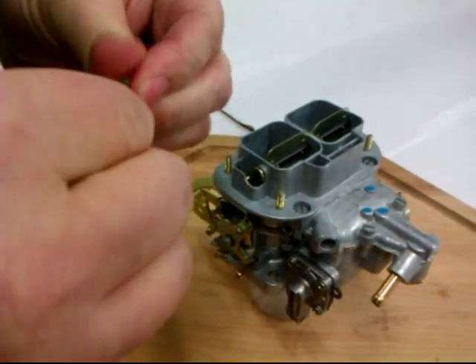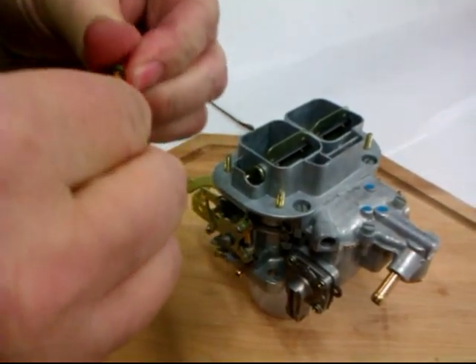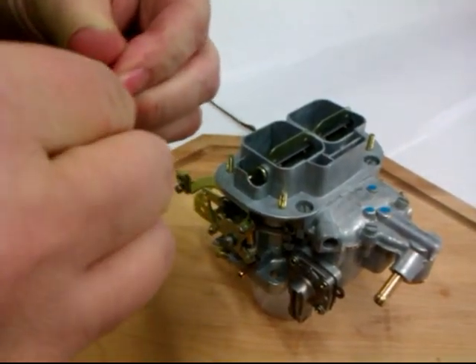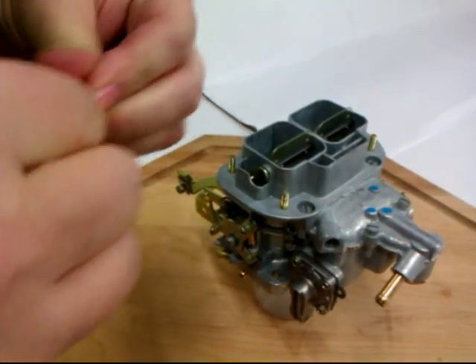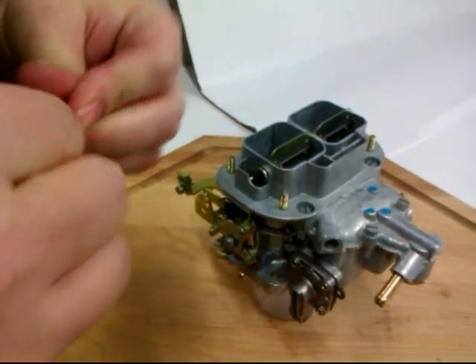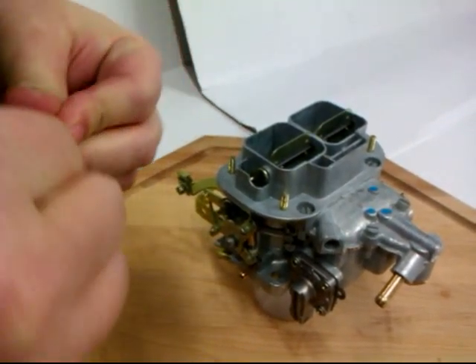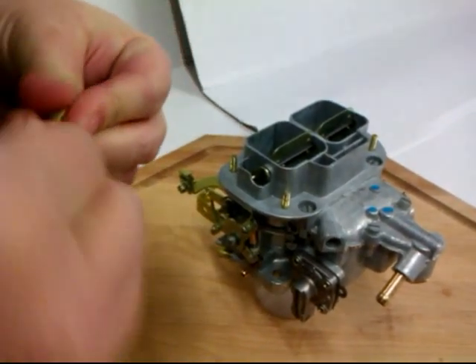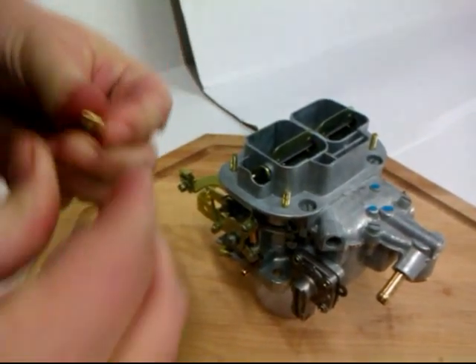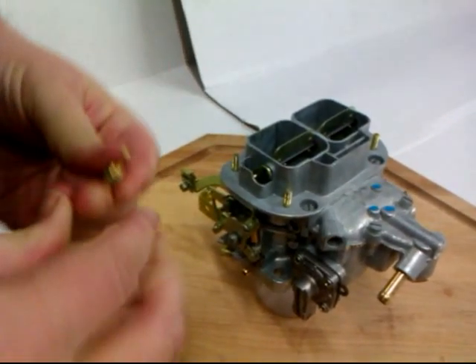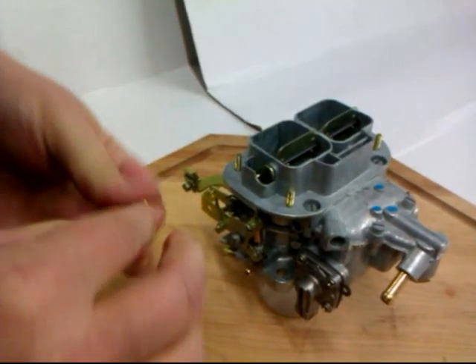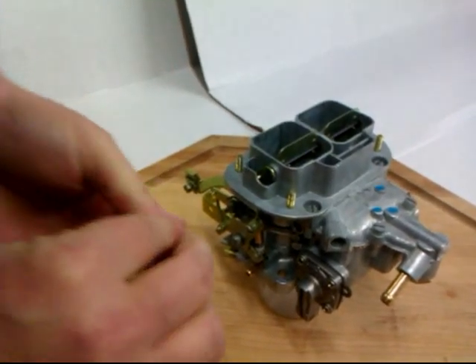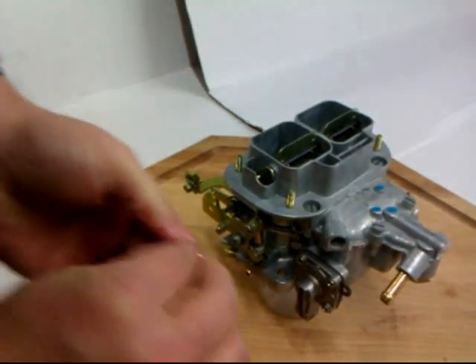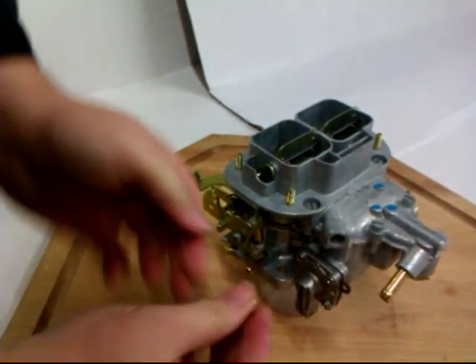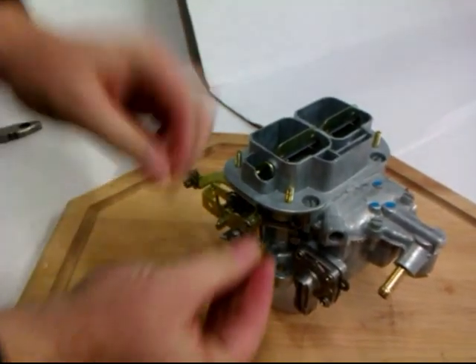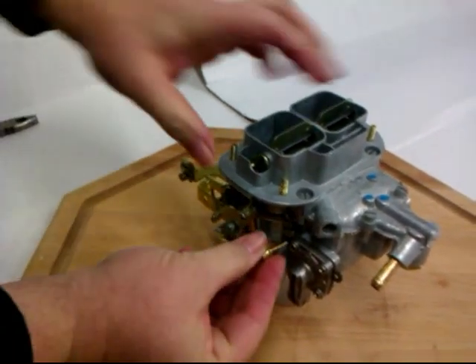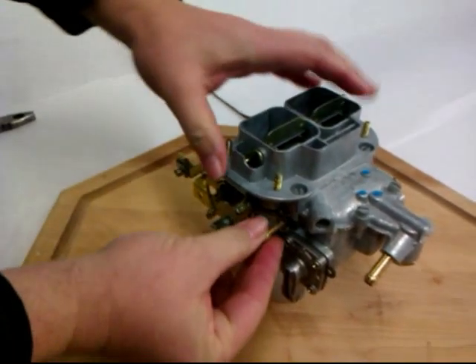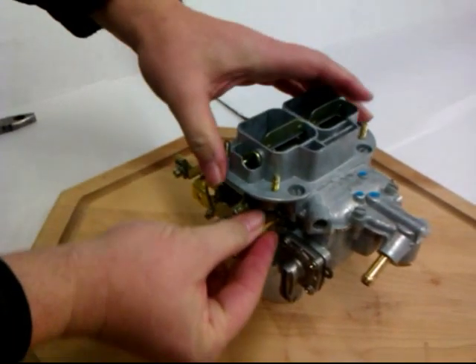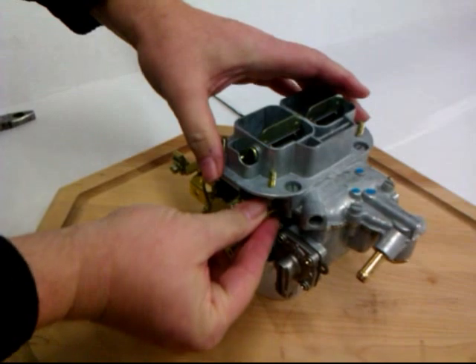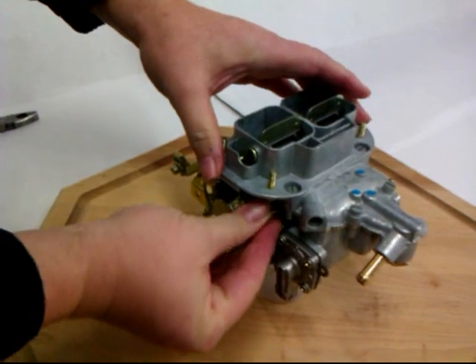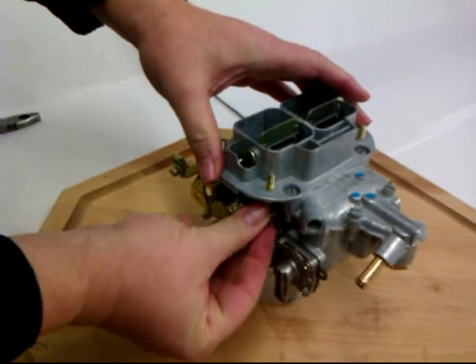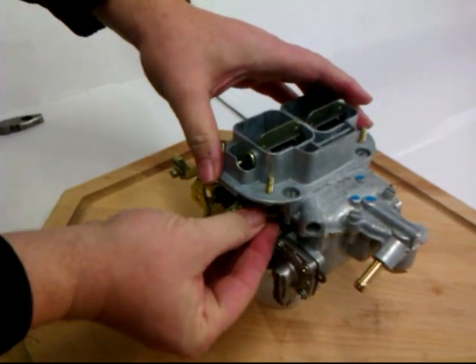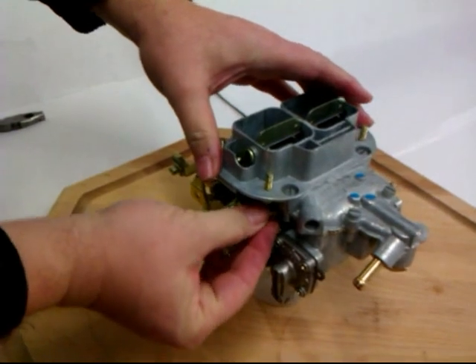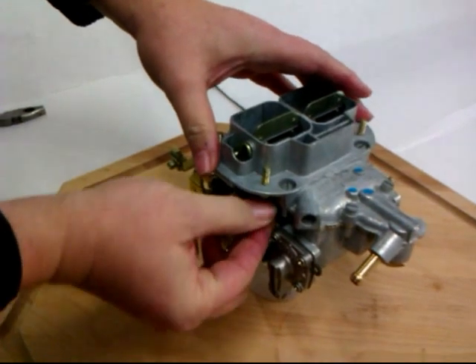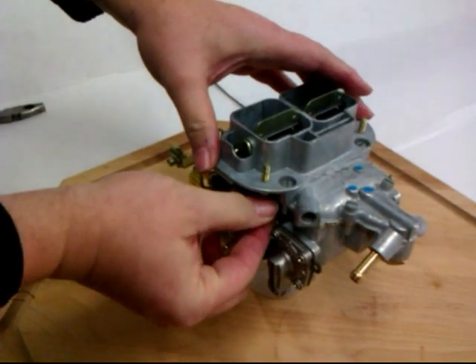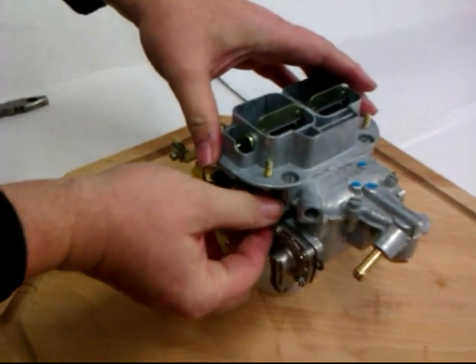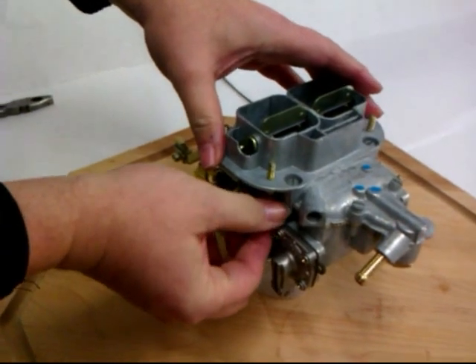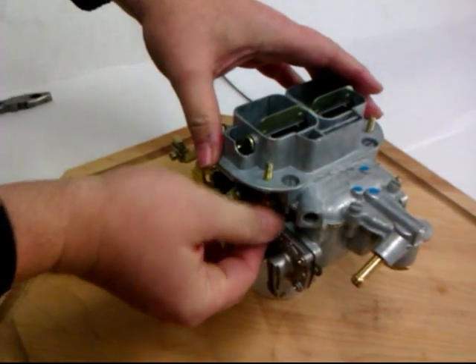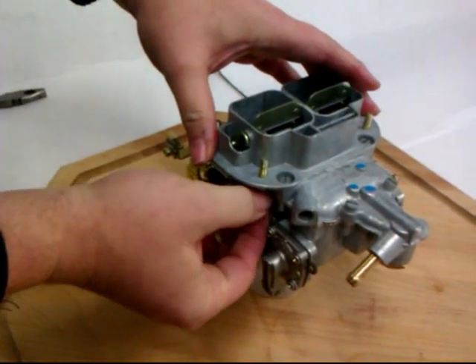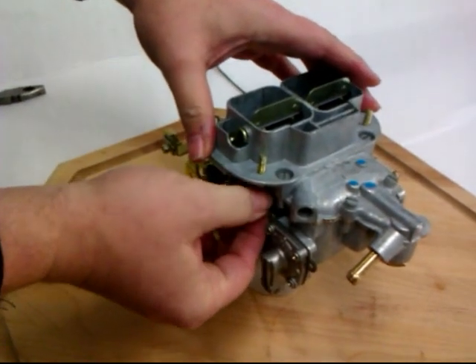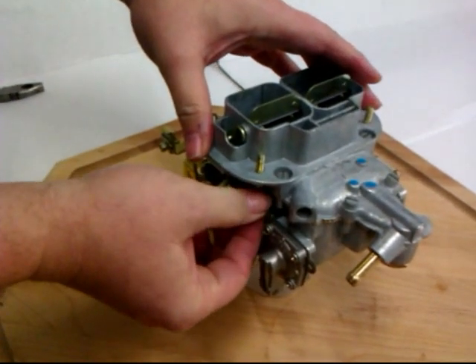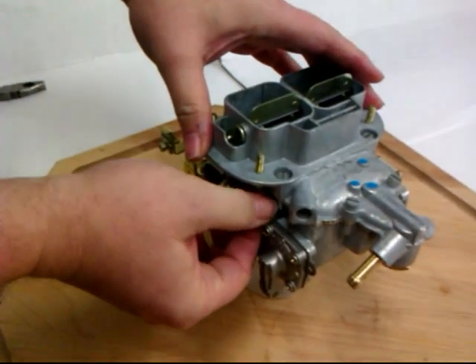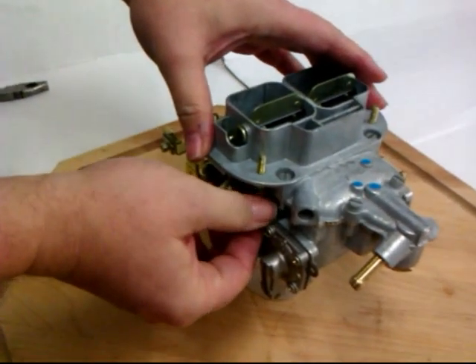Put it back in, screw it back into the carb. And this is the primary side.